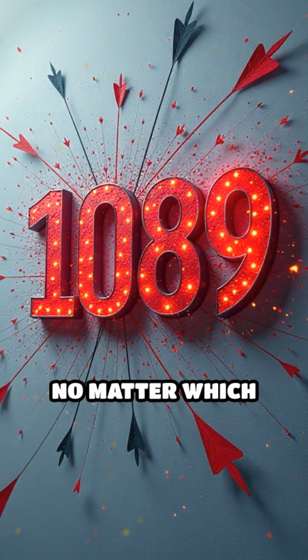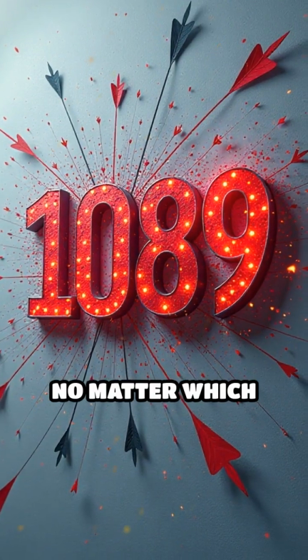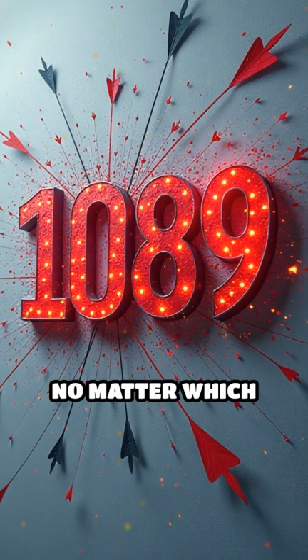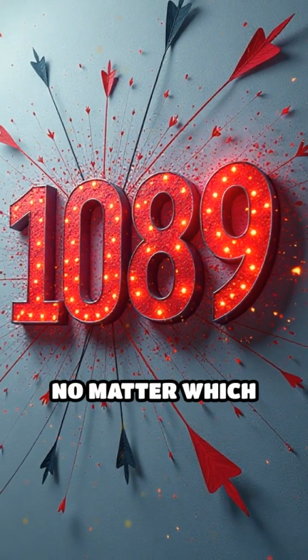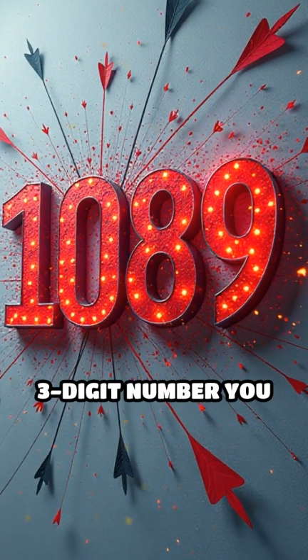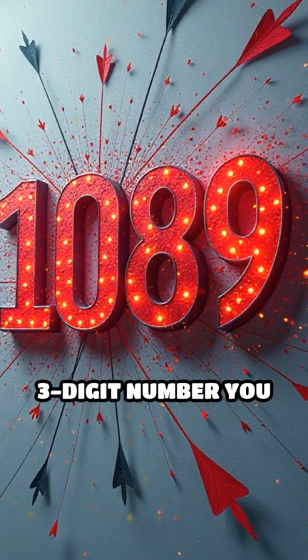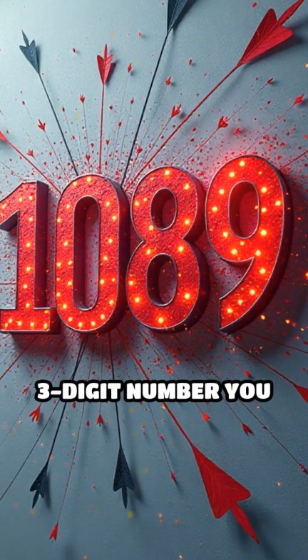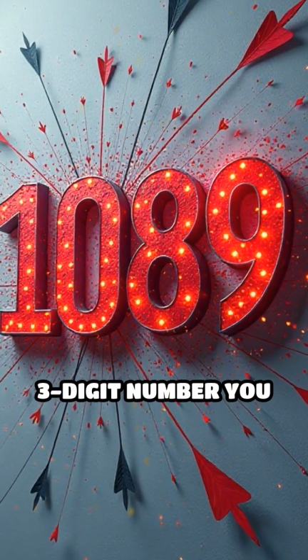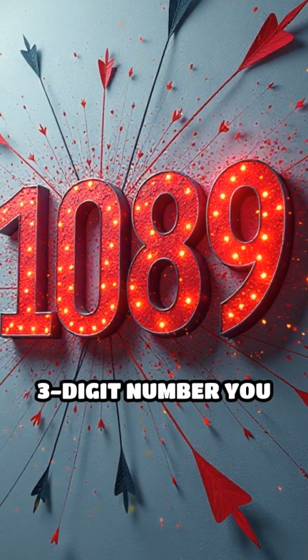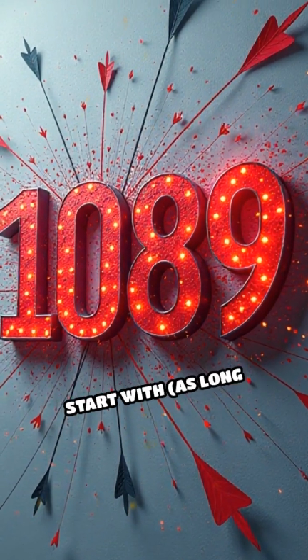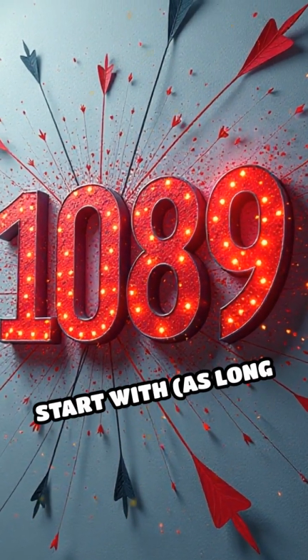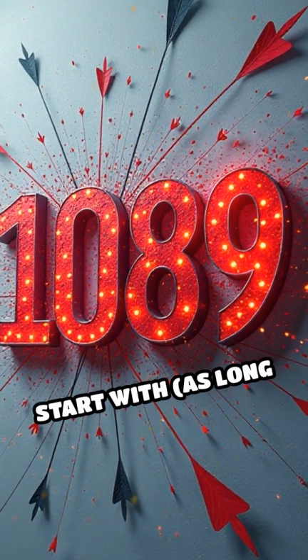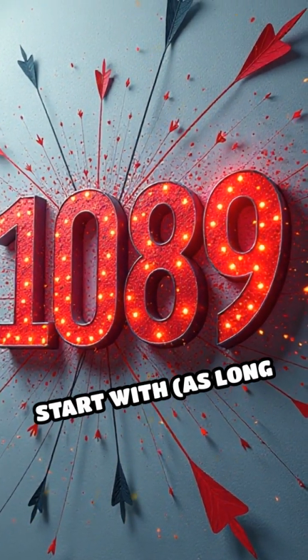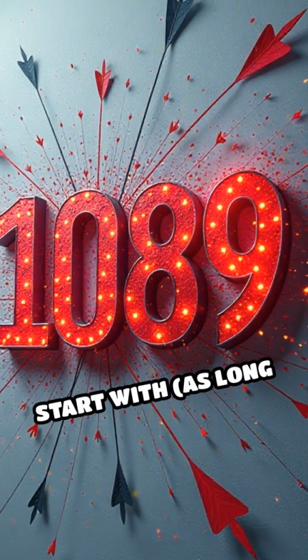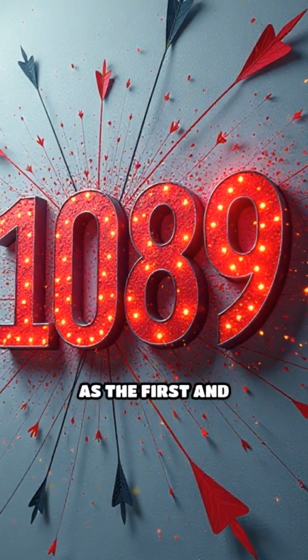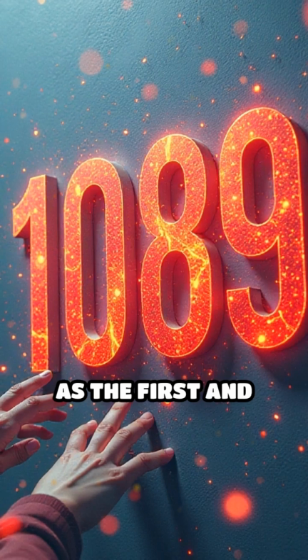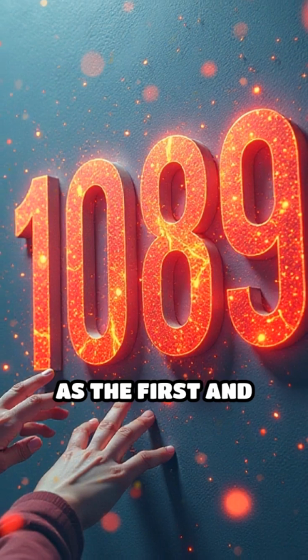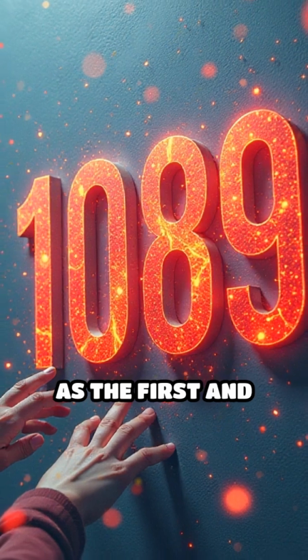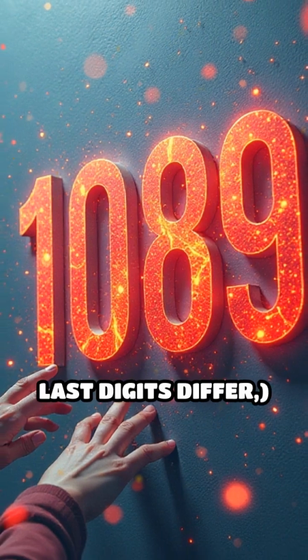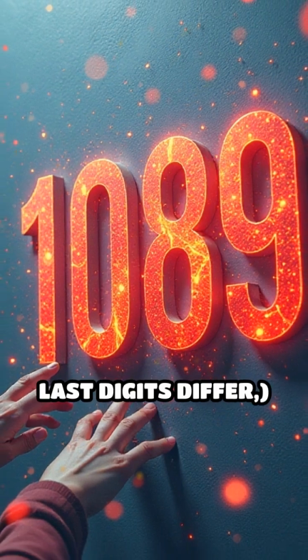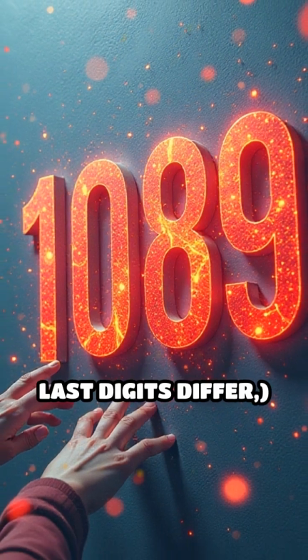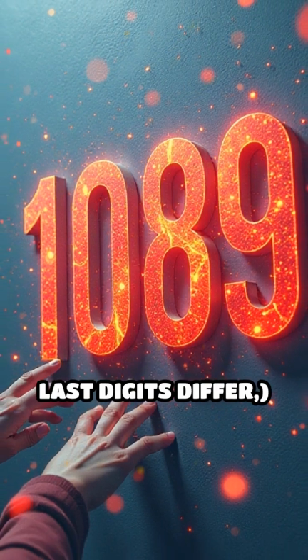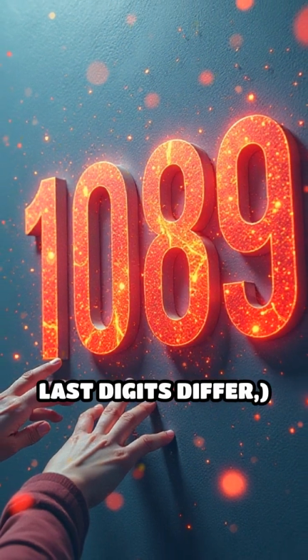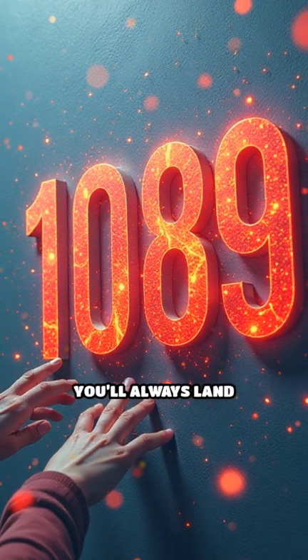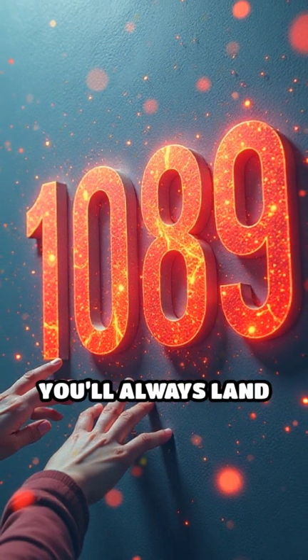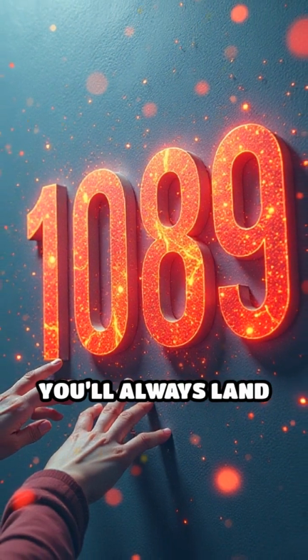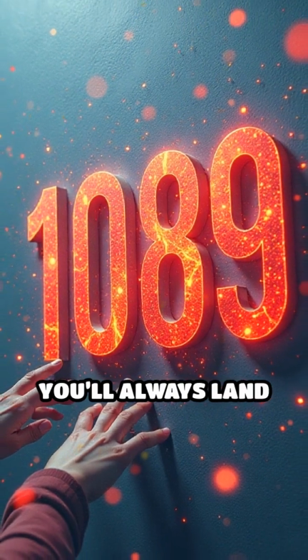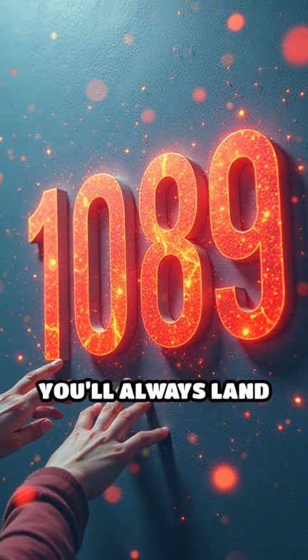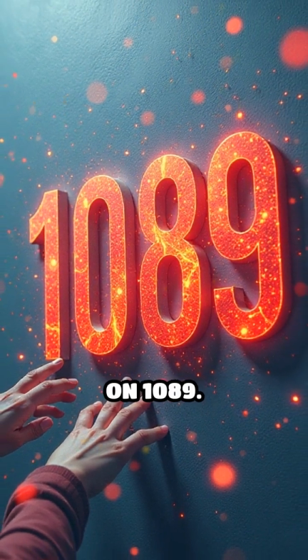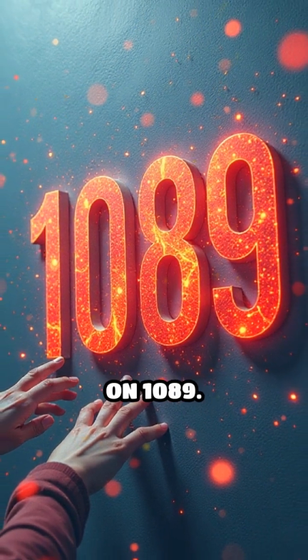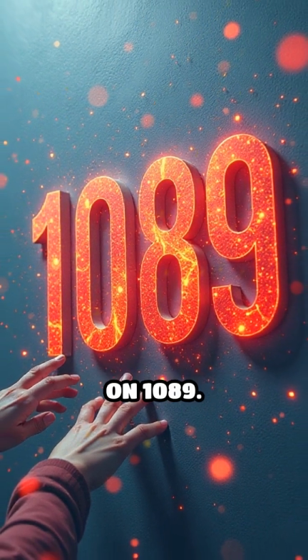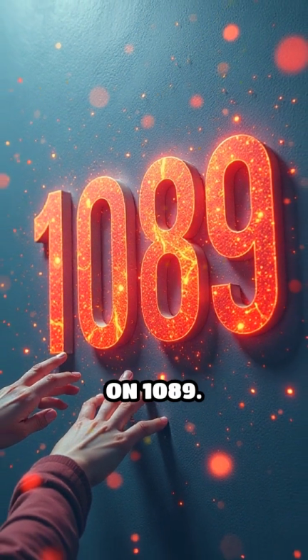No matter which three-digit number you start with, as long as the first and last digits differ, you'll always land on 1089.